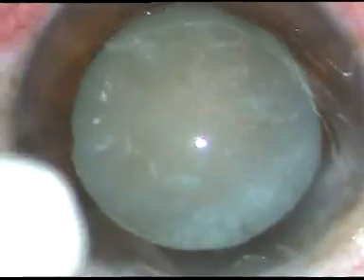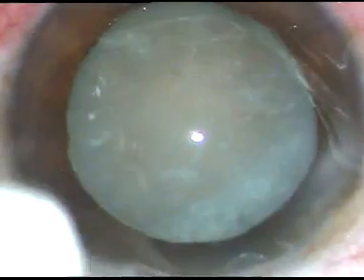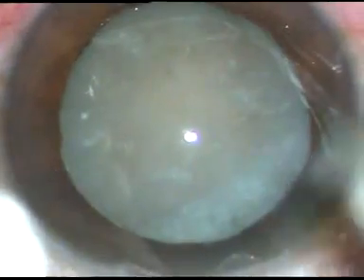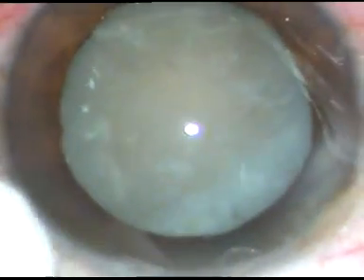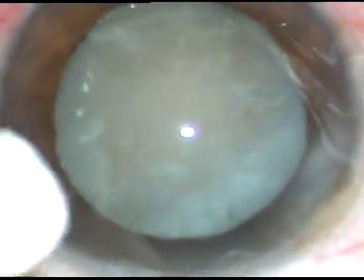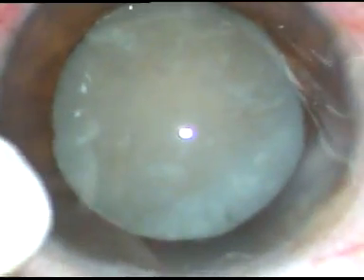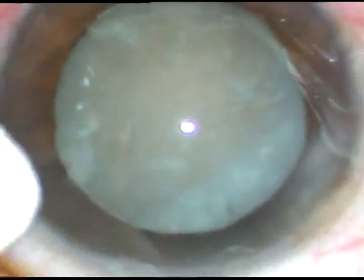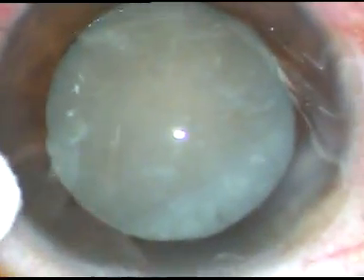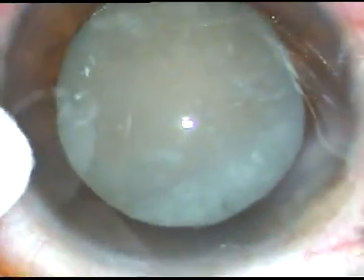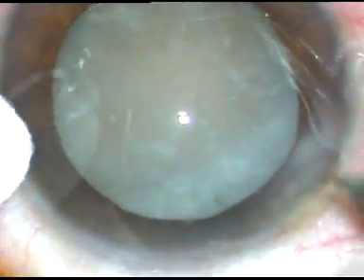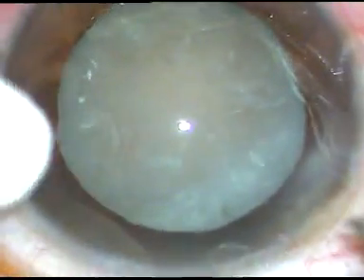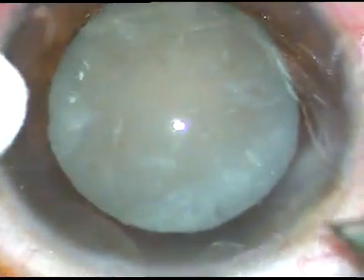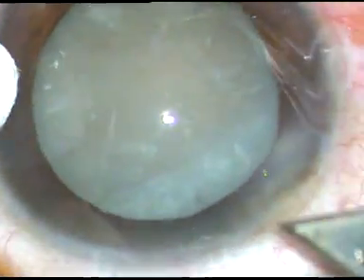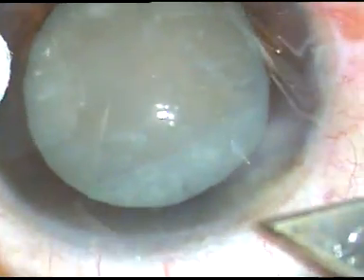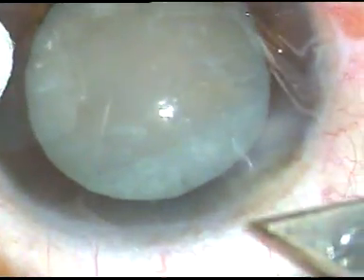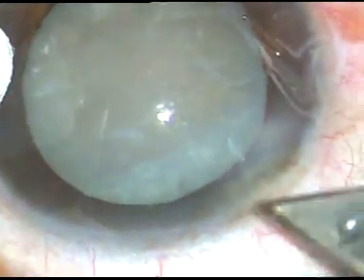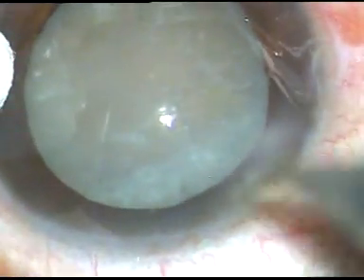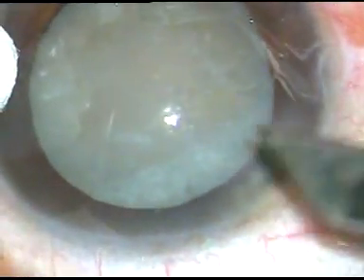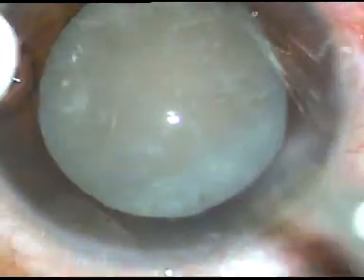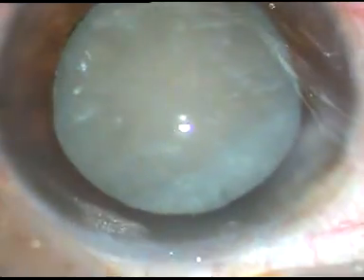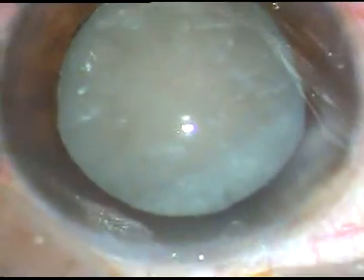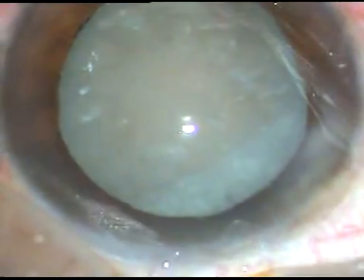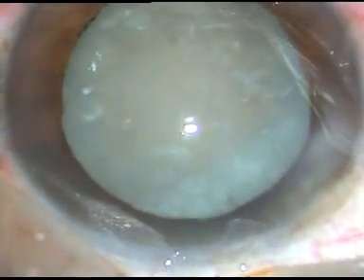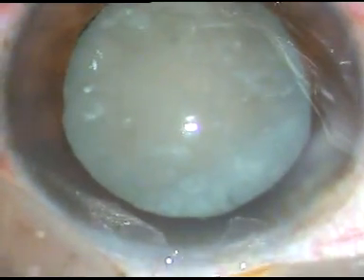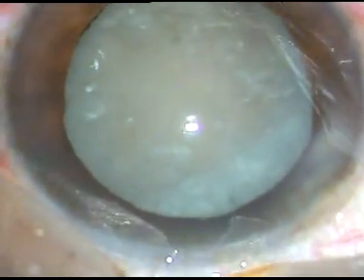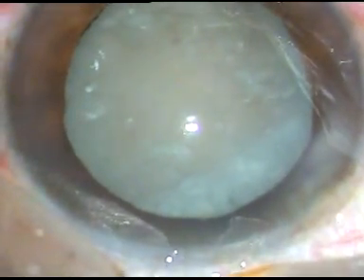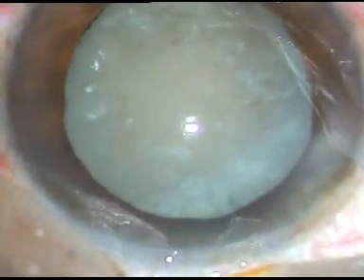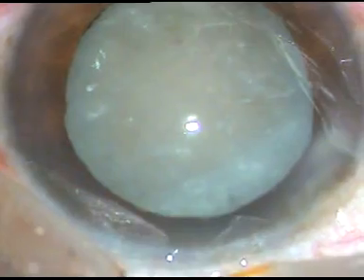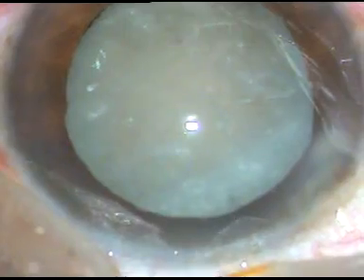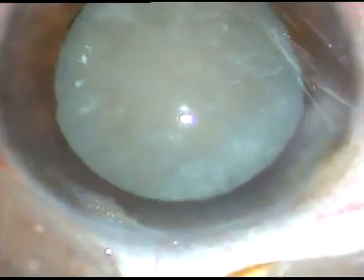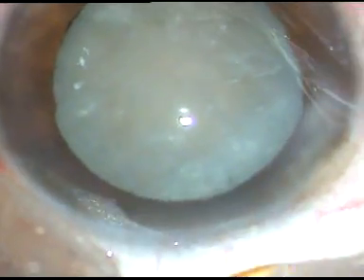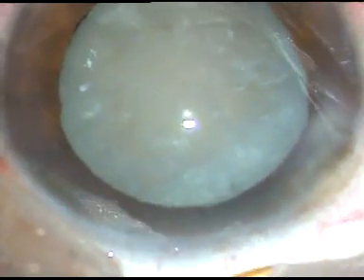Dear colleagues, this is a hypermature Morgagnian cataract. Let us see how the surgery proceeds.